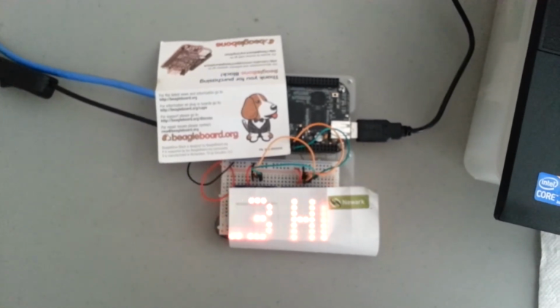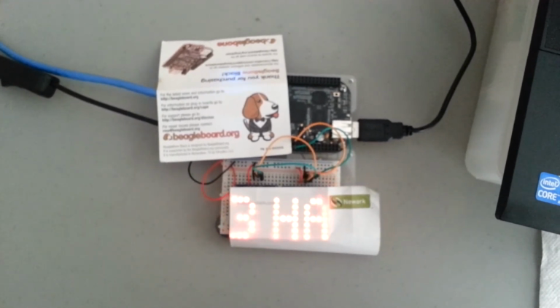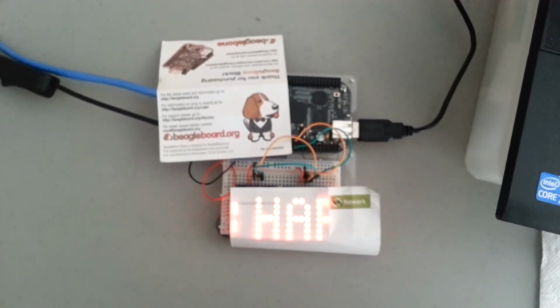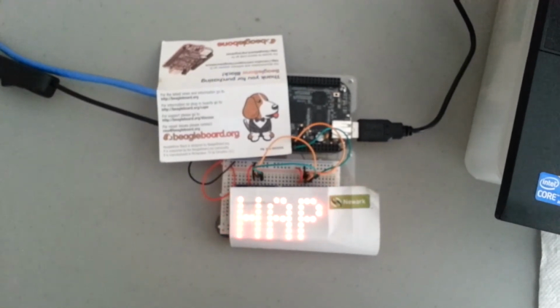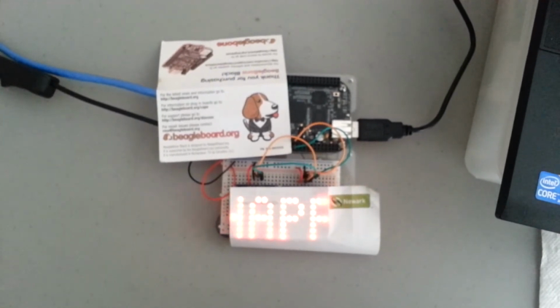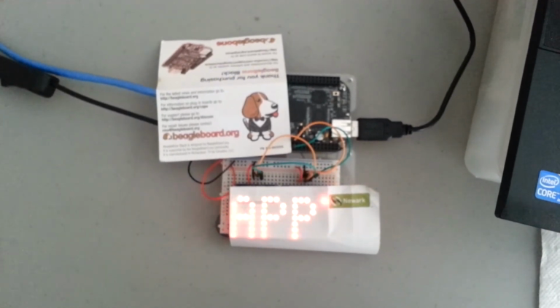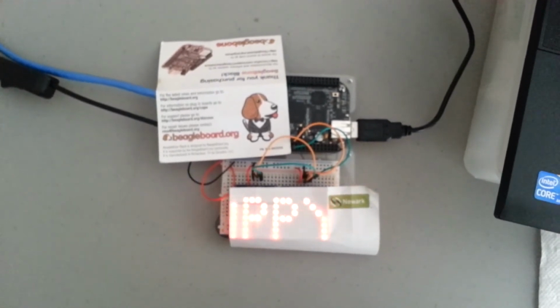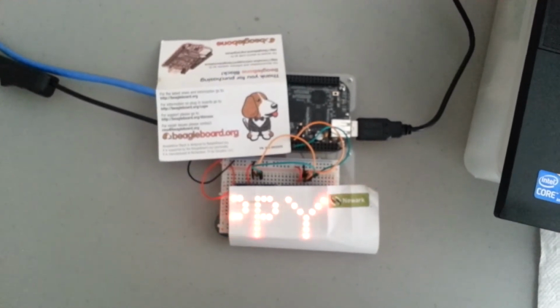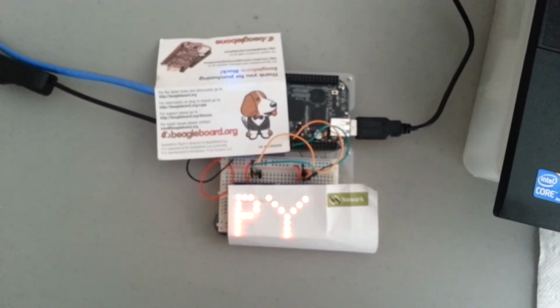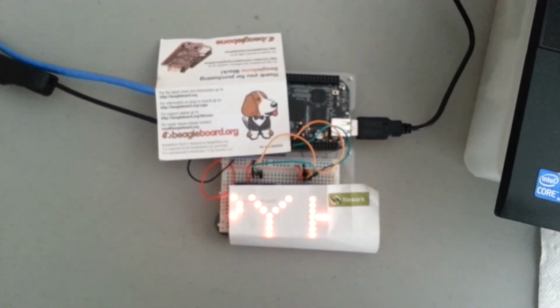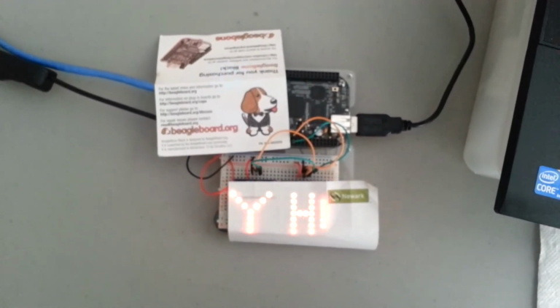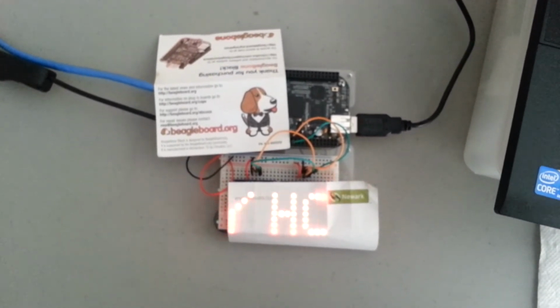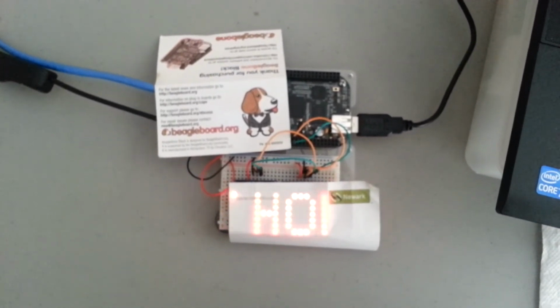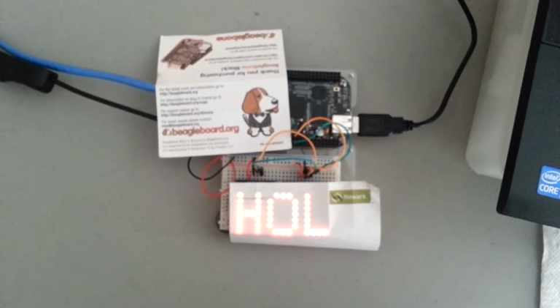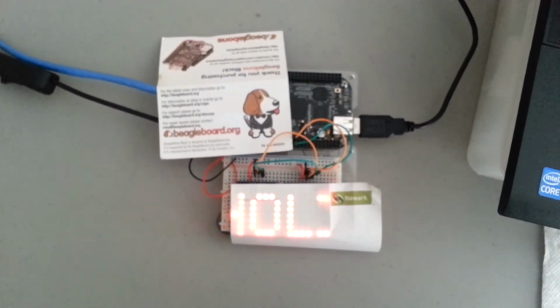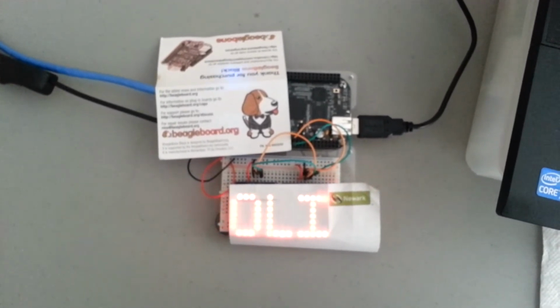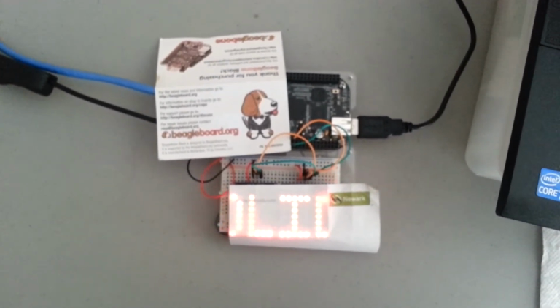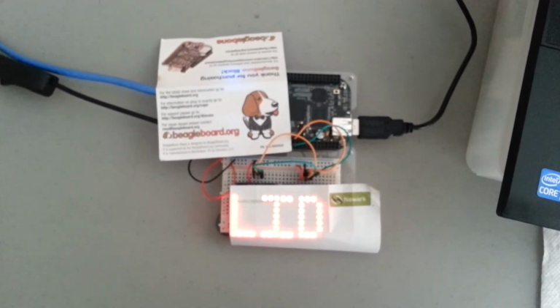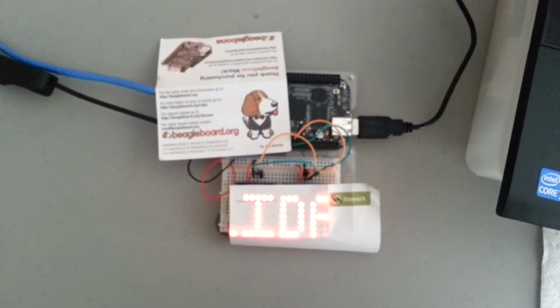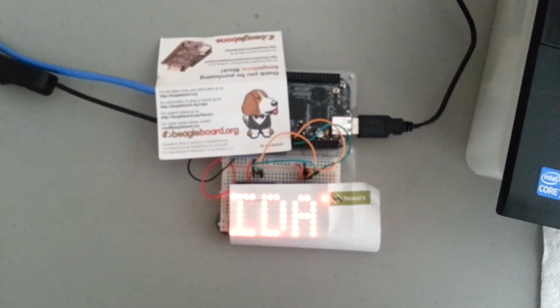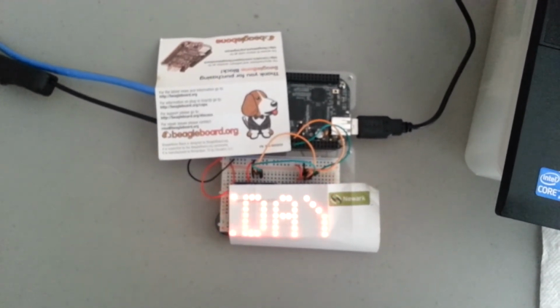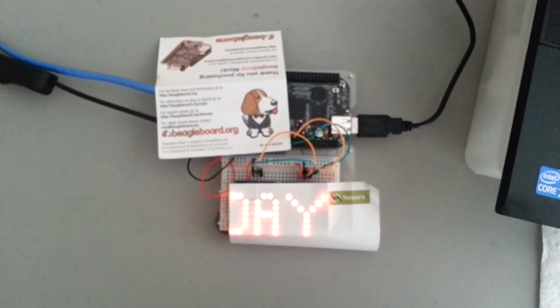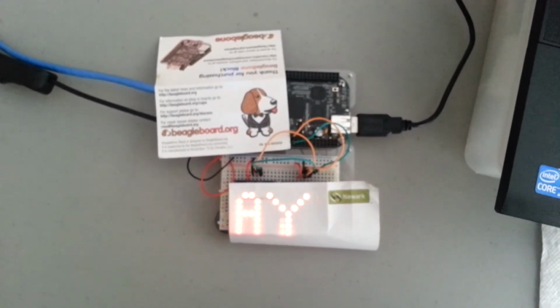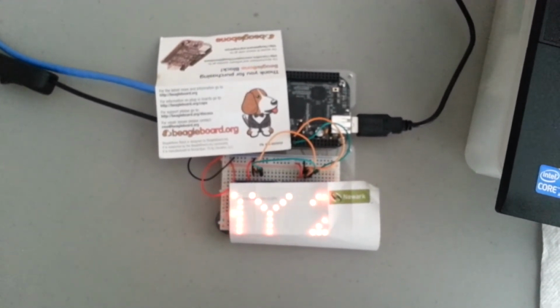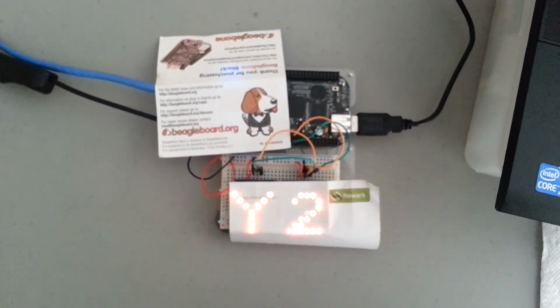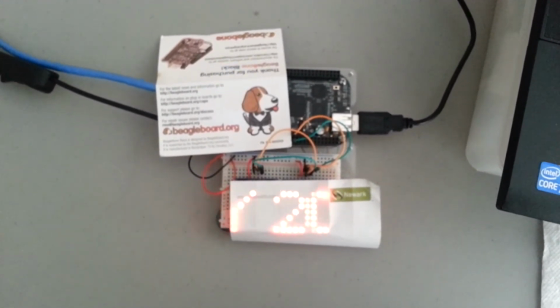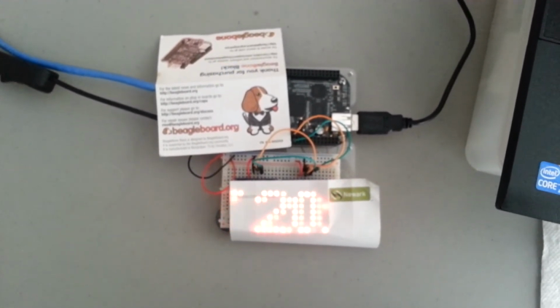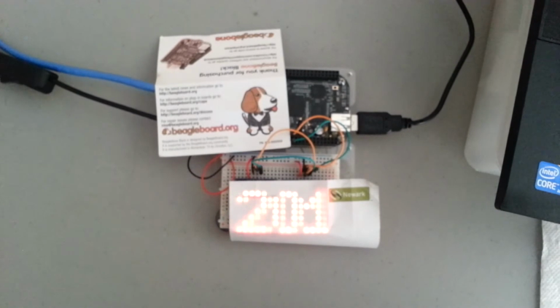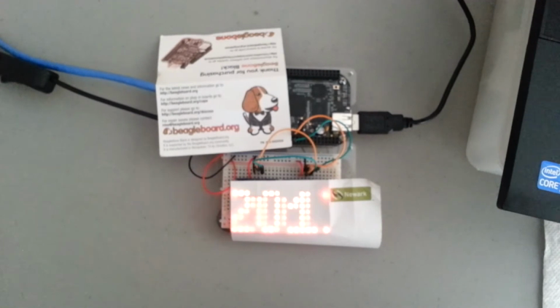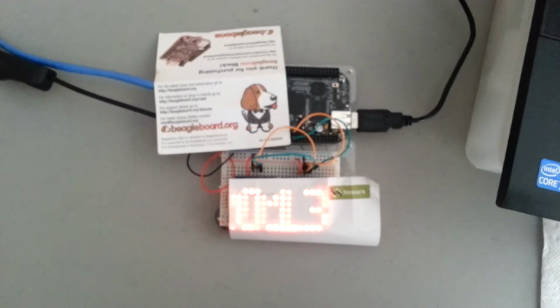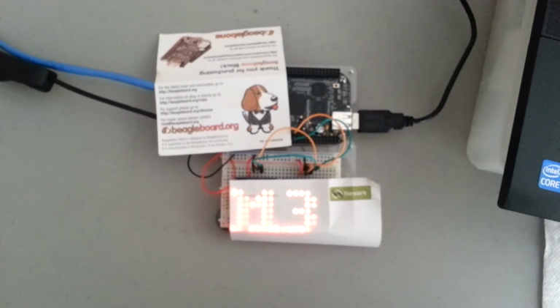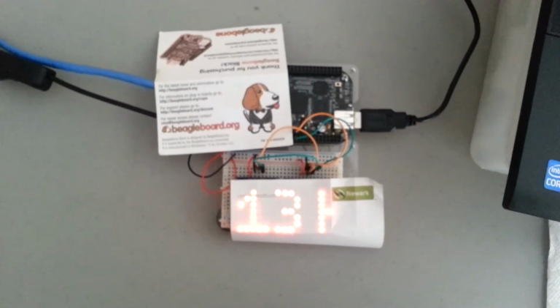I put a little piece of paper over there to try and diffuse the LEDs — I thought it gave kind of a nicer effect.